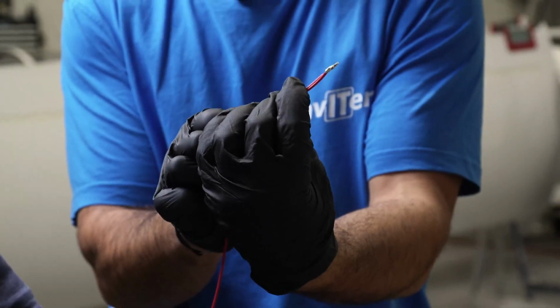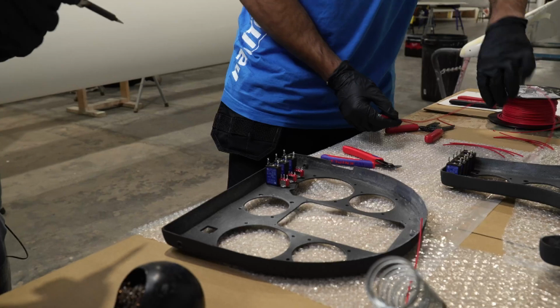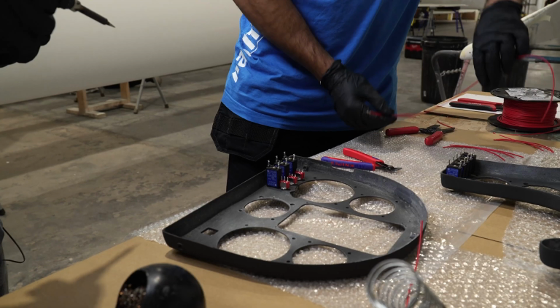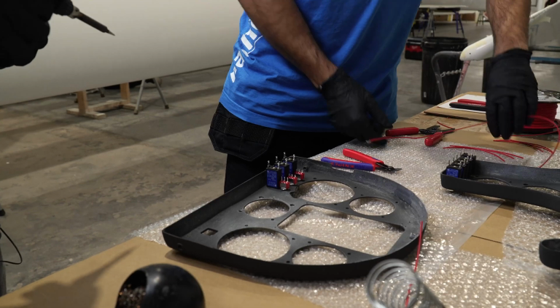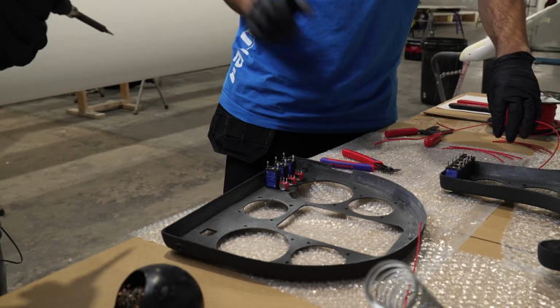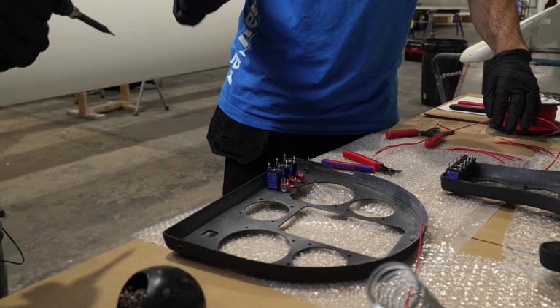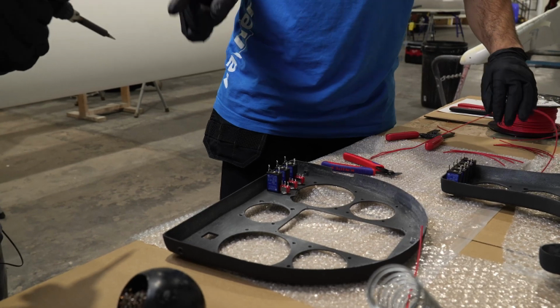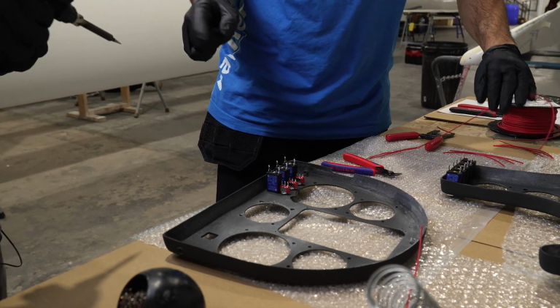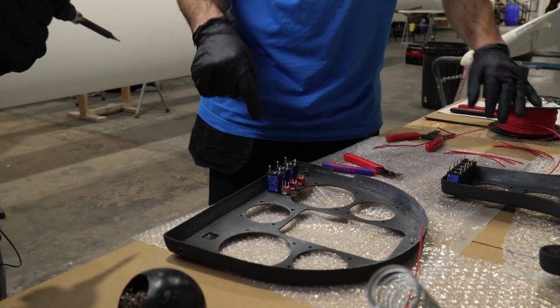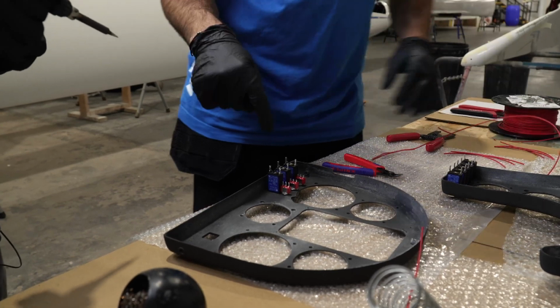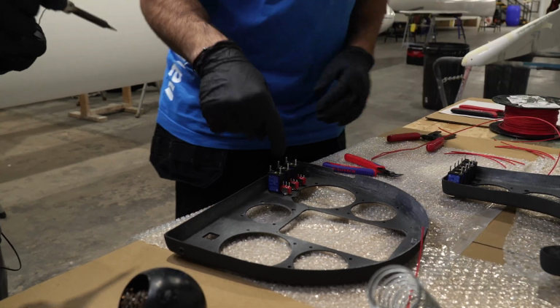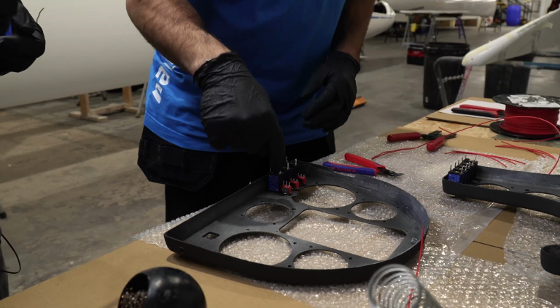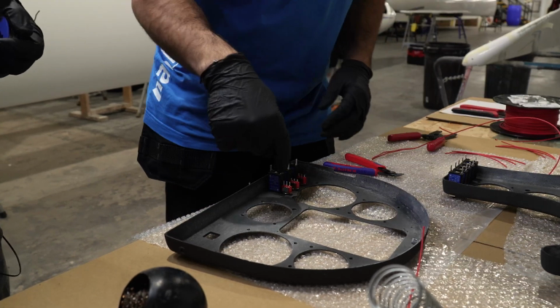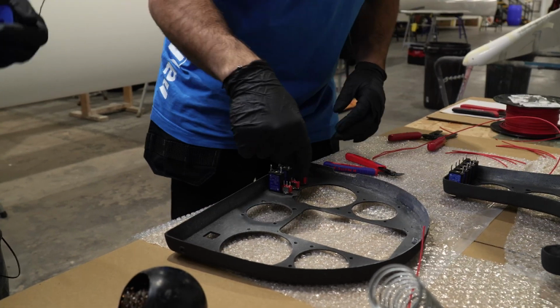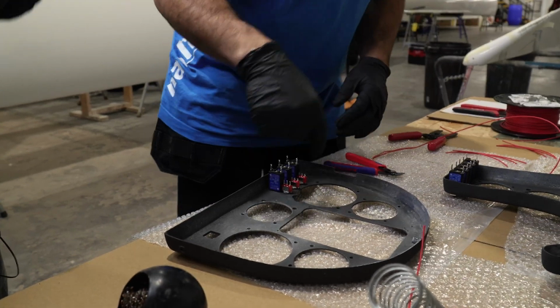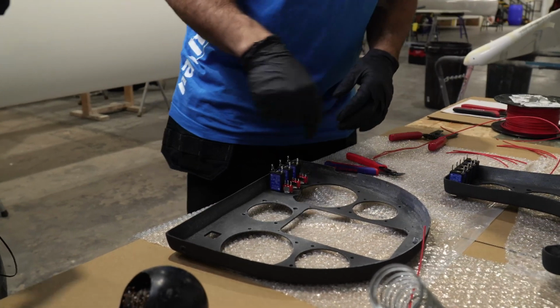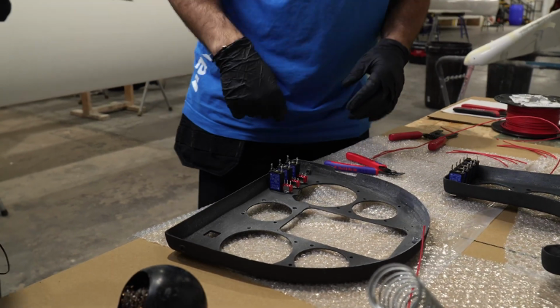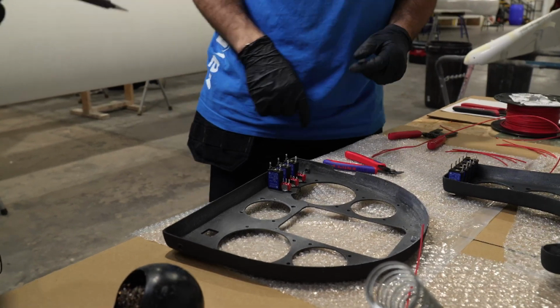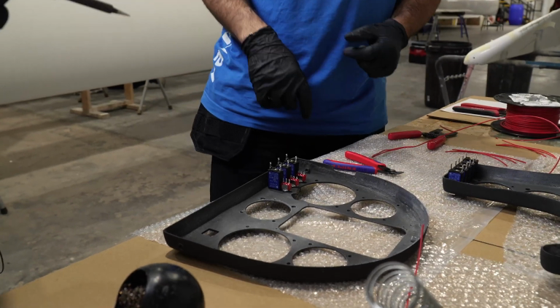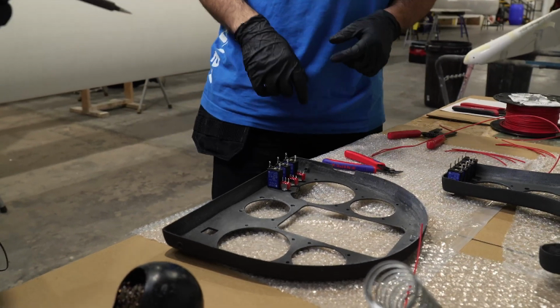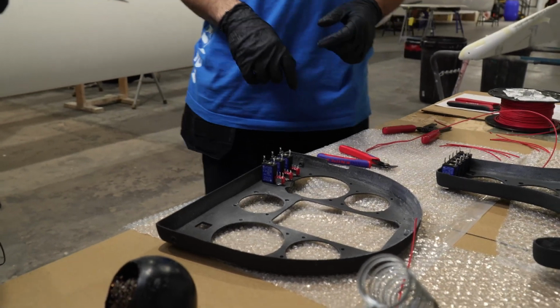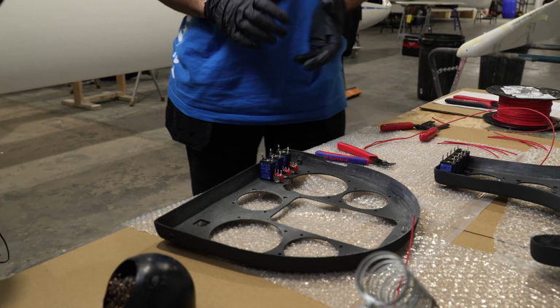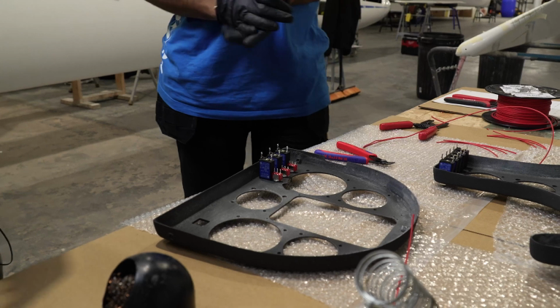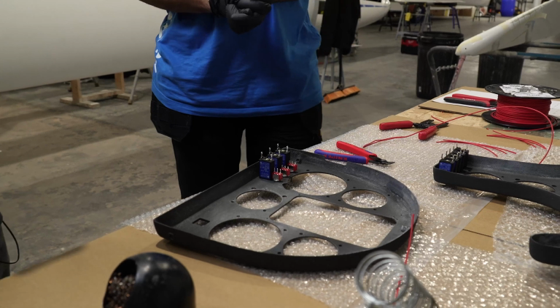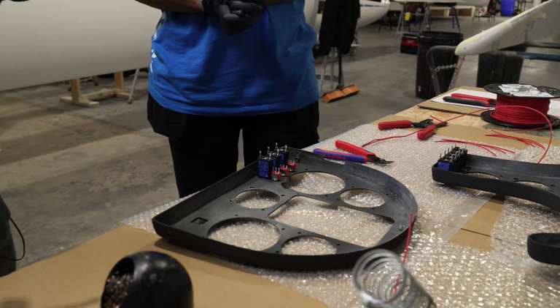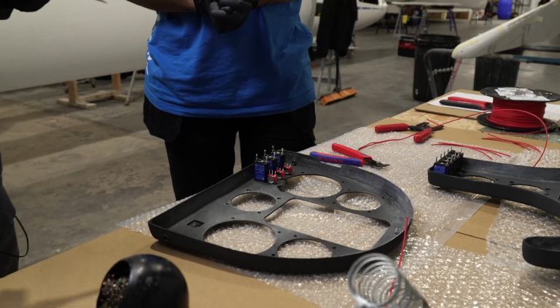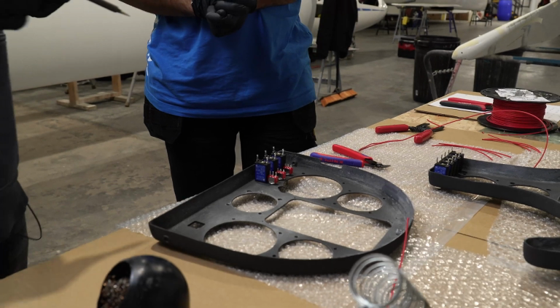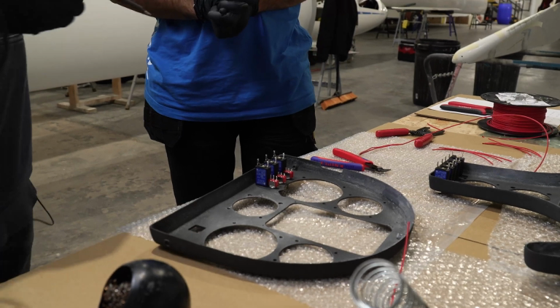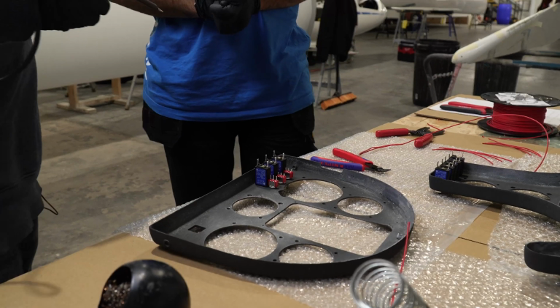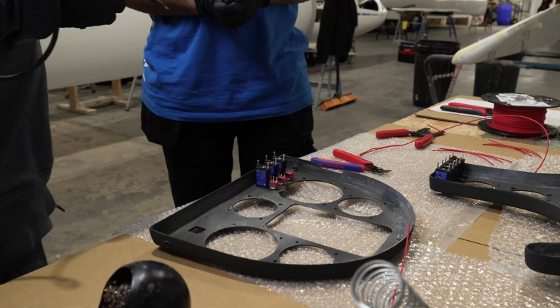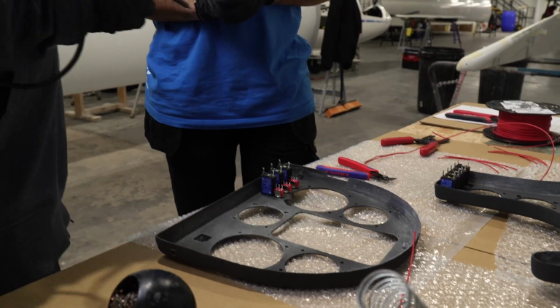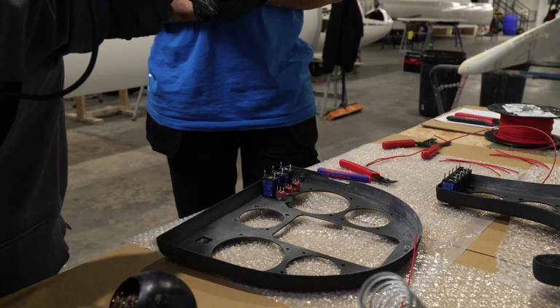What we'll do now that the soldering iron's hot is we'll tin all of the poles. It saves you a bit of time later.